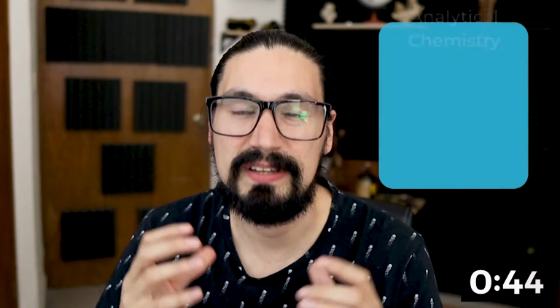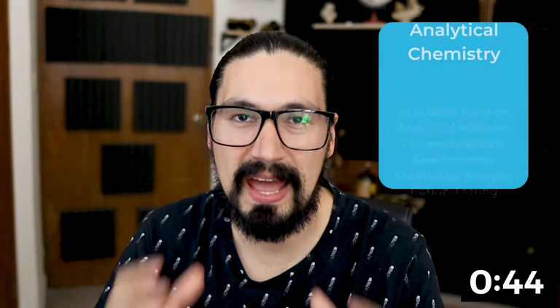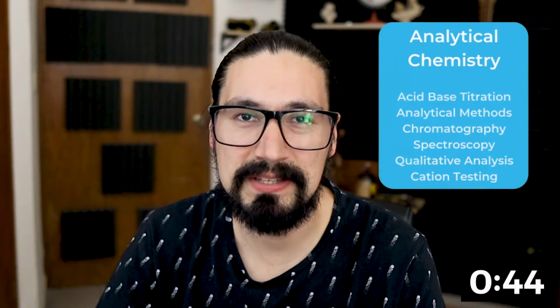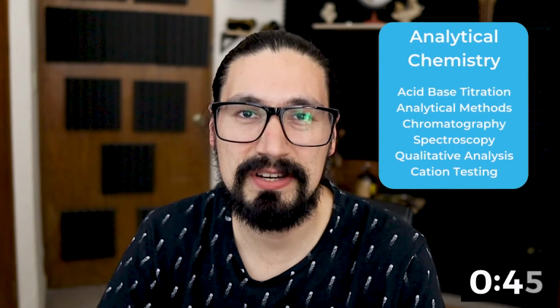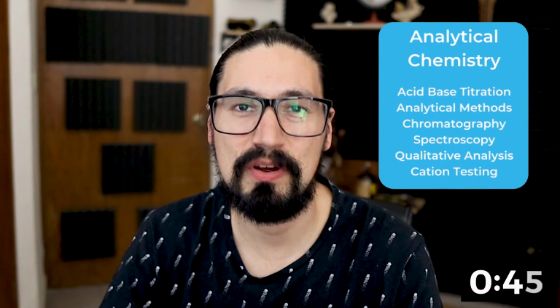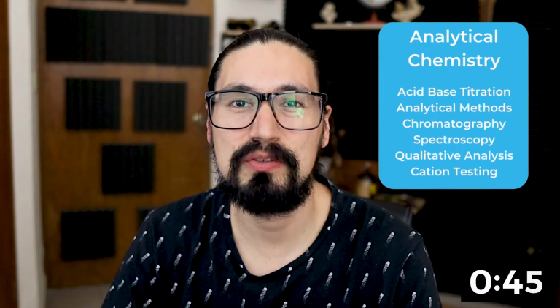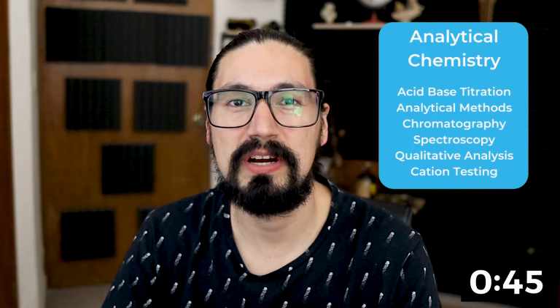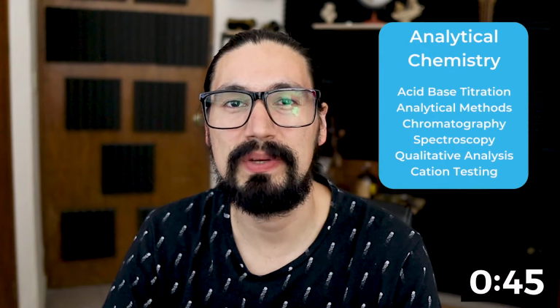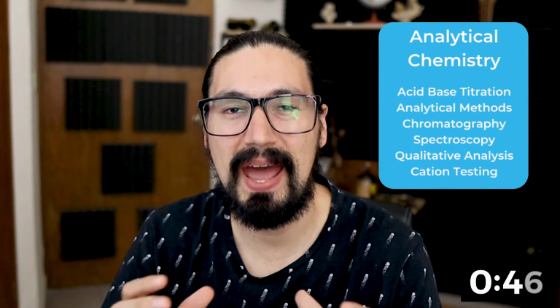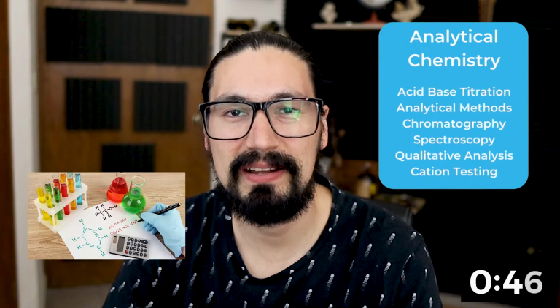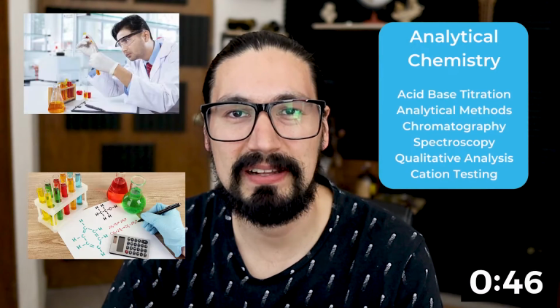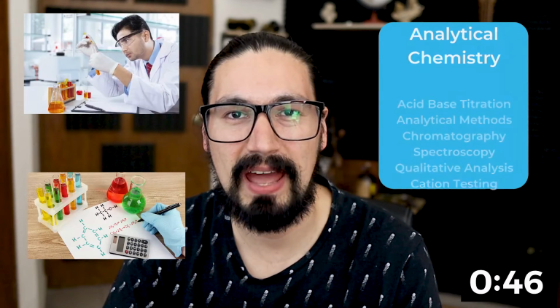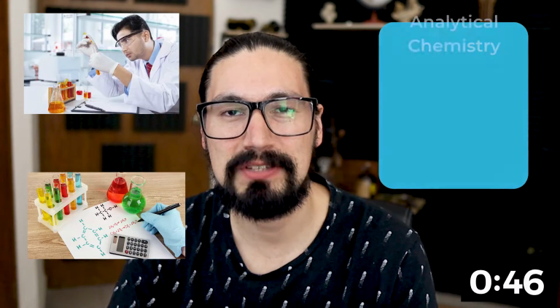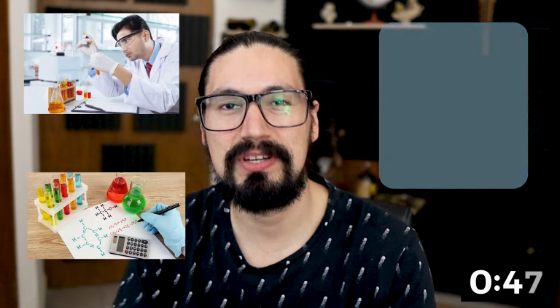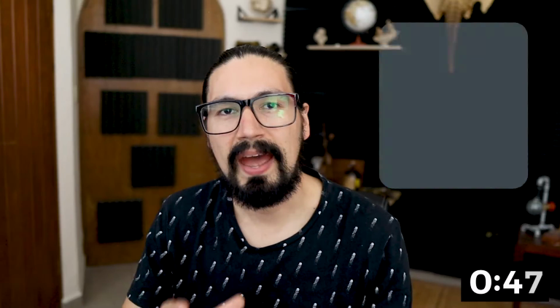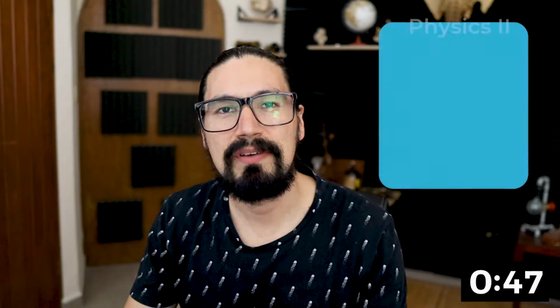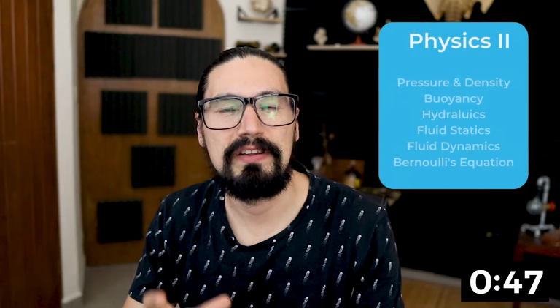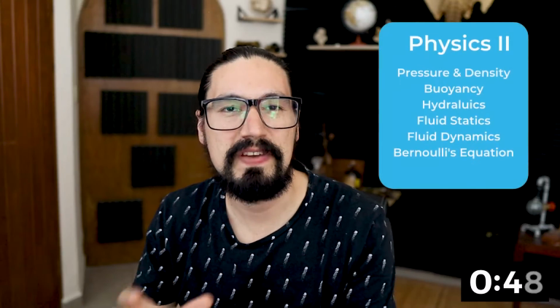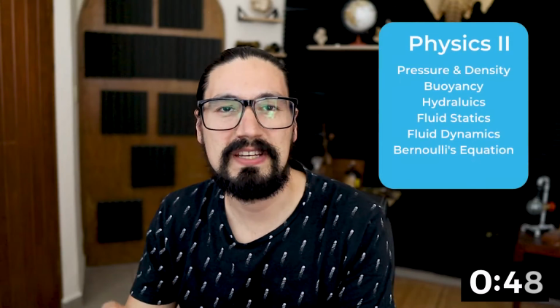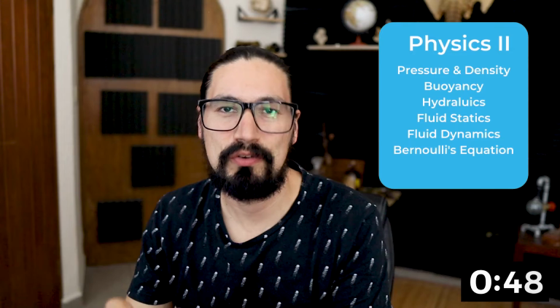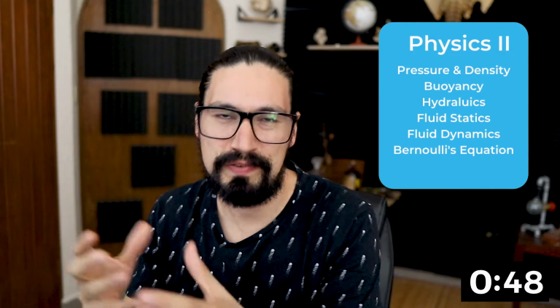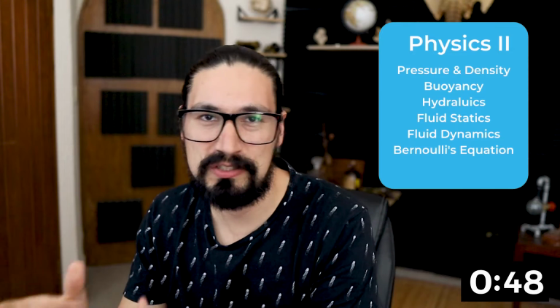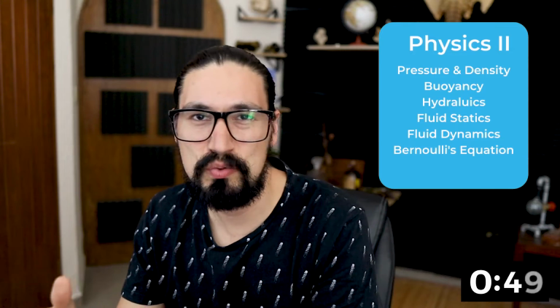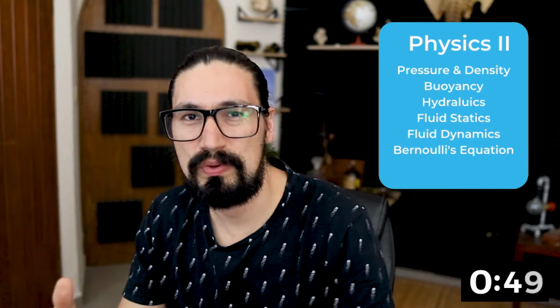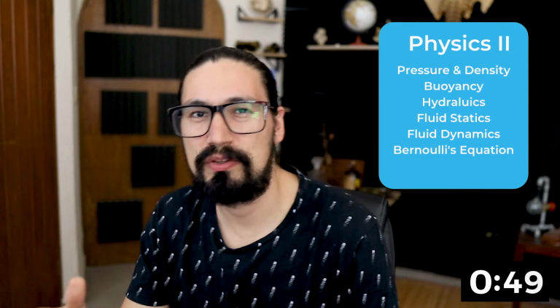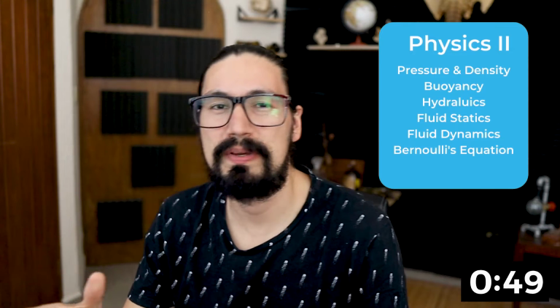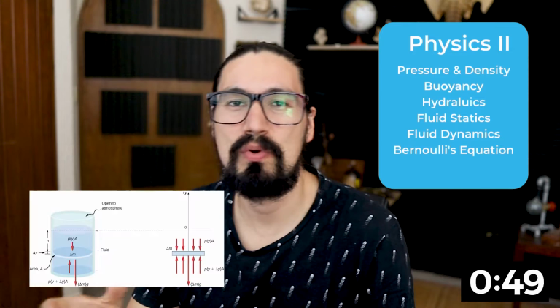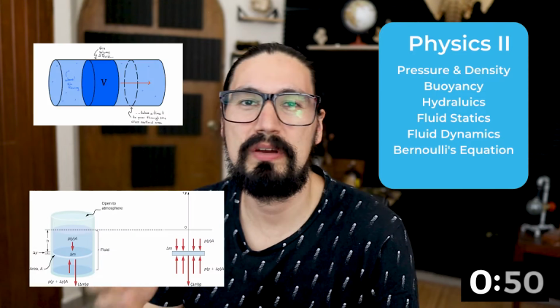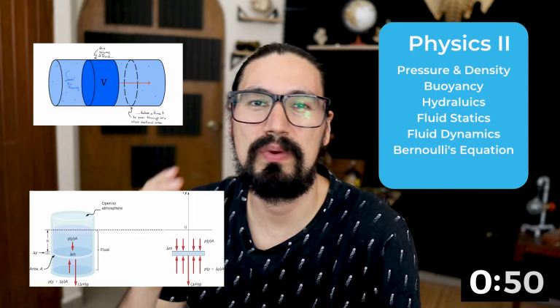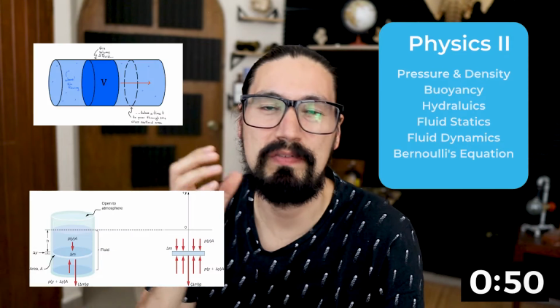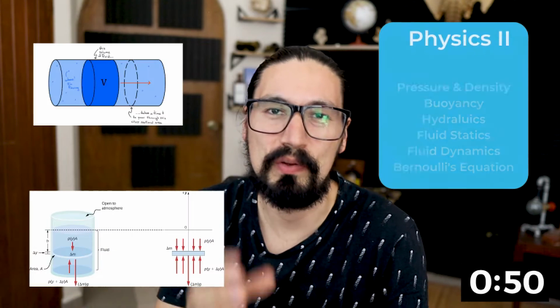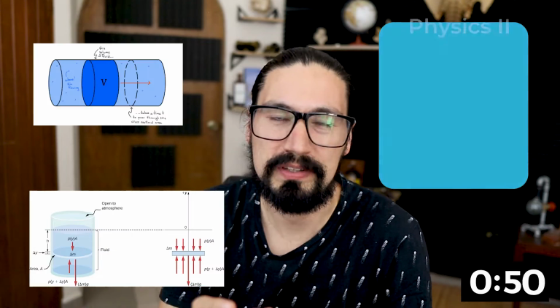Regarding chemistry, you're going to start with analytical chemistry. And regarding physics, or physics two, we're going to be working with fluids.